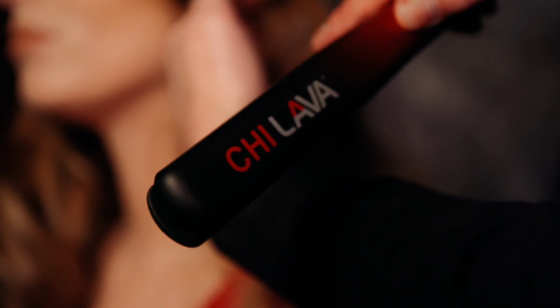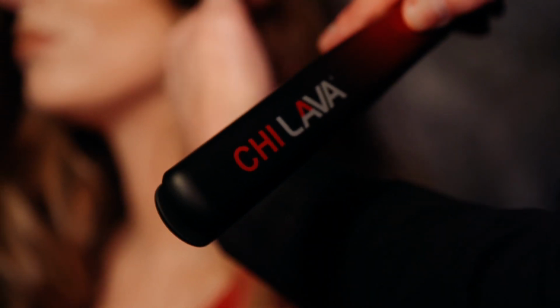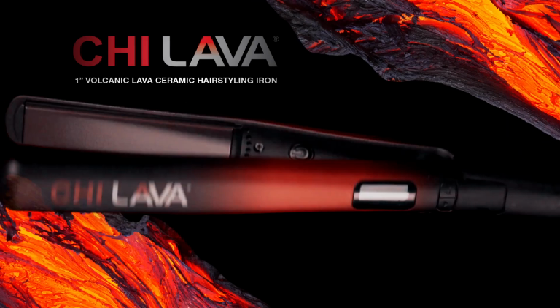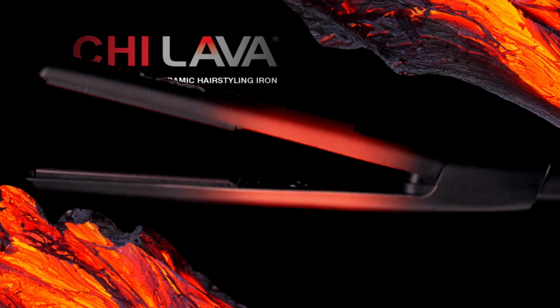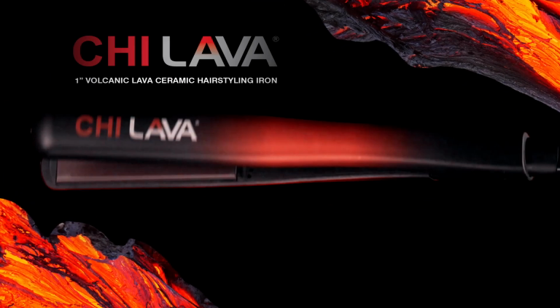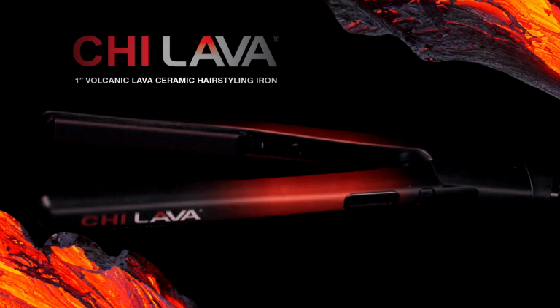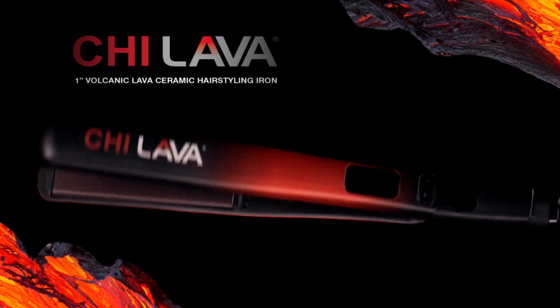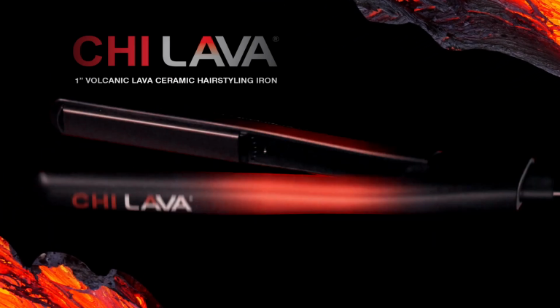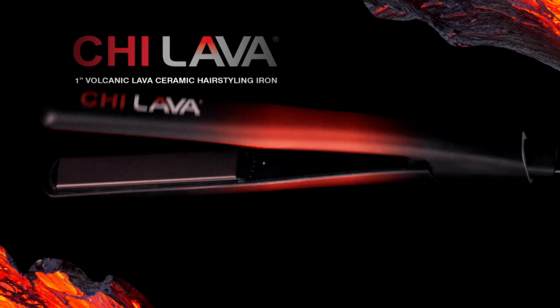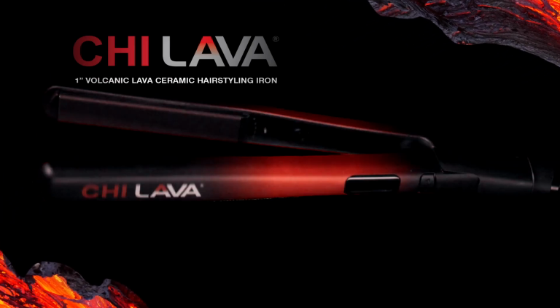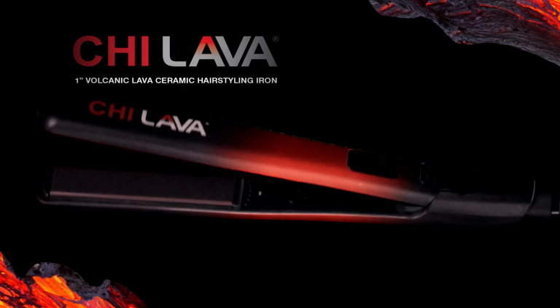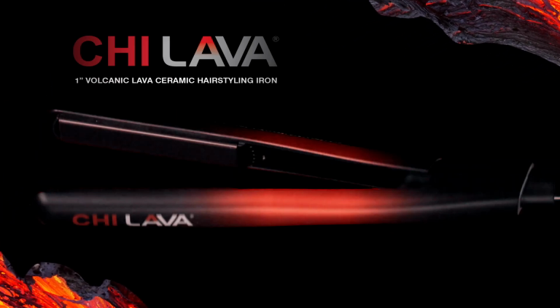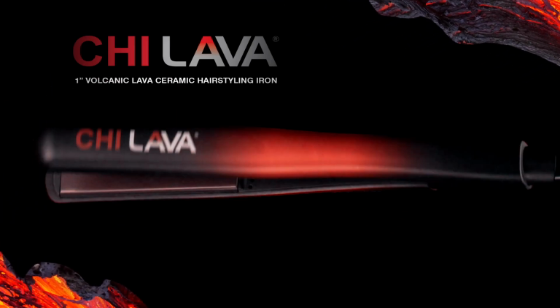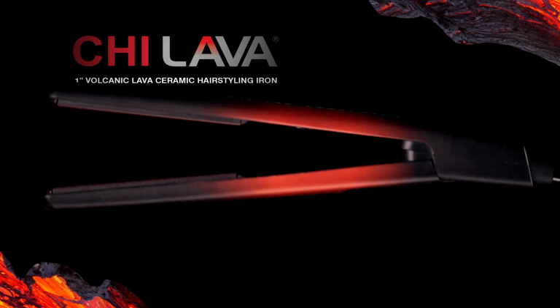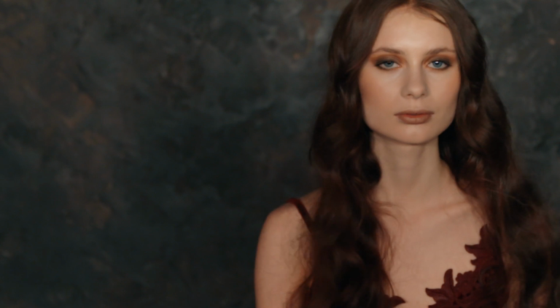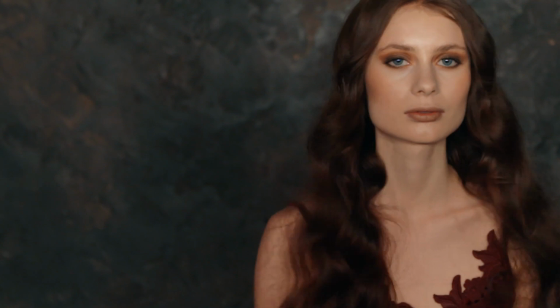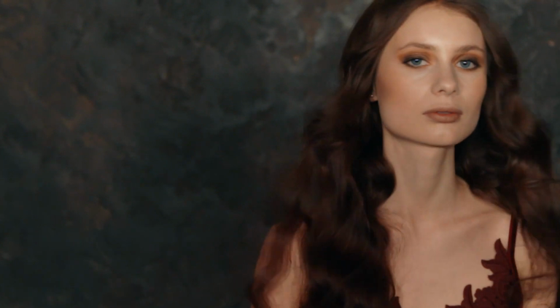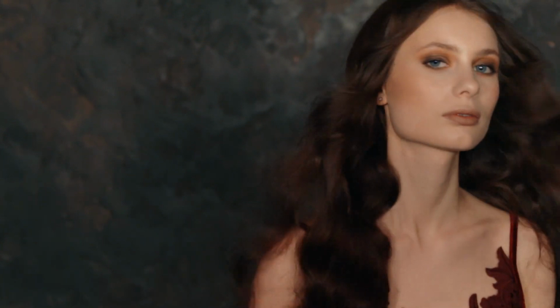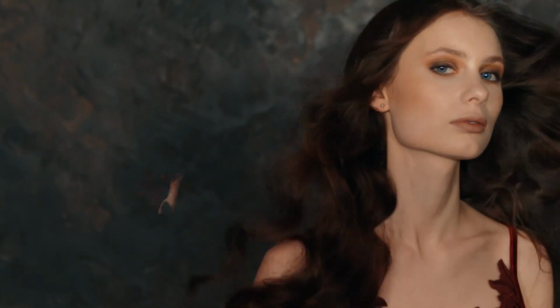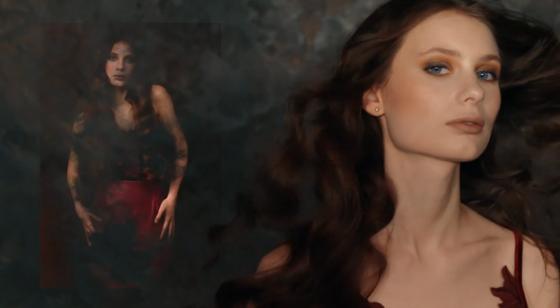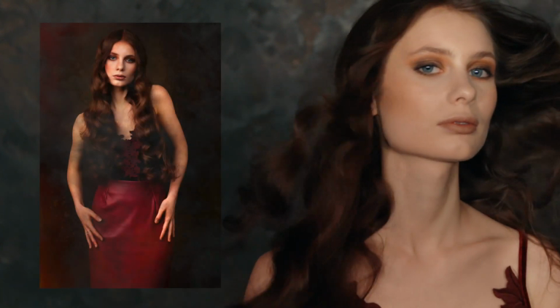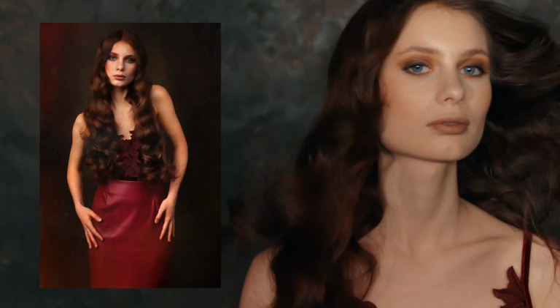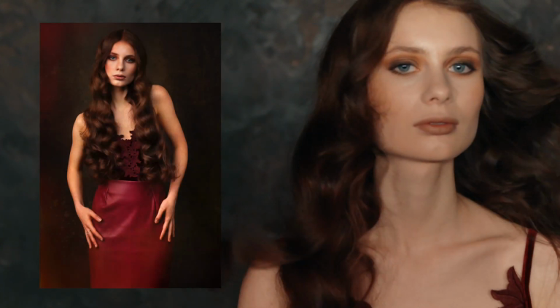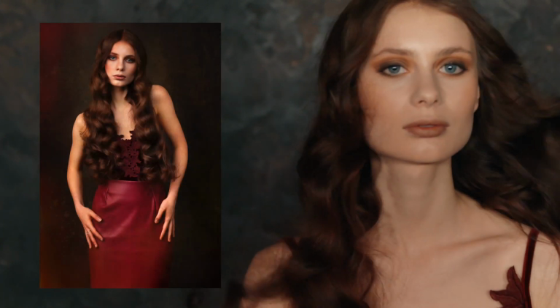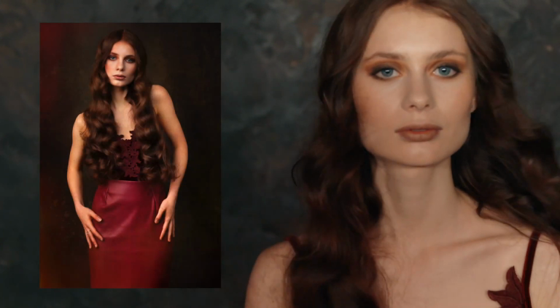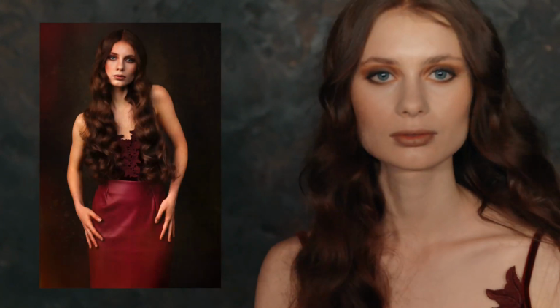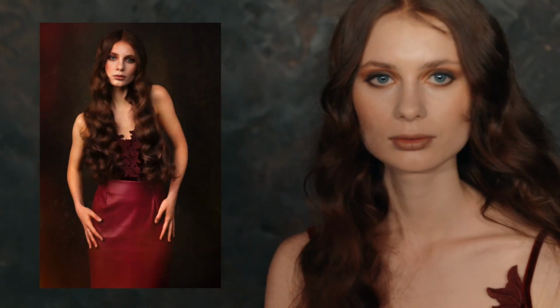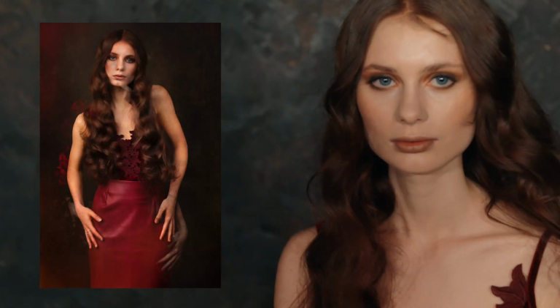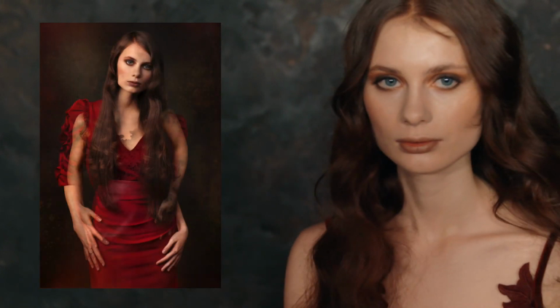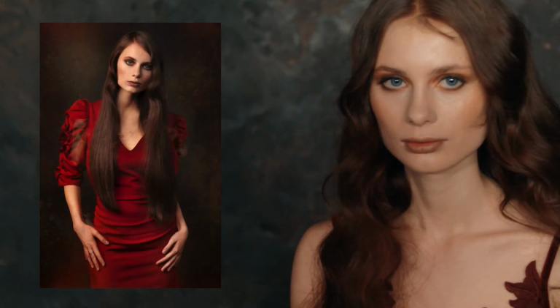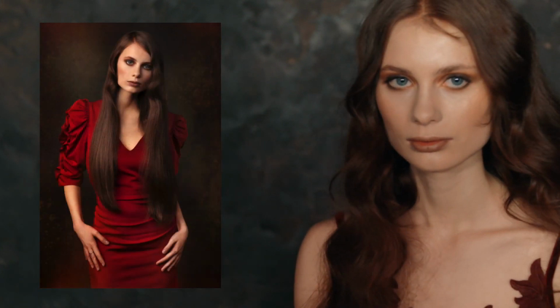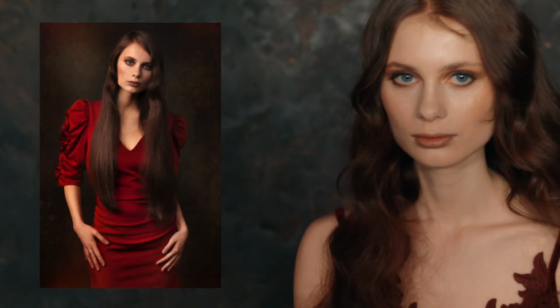Chi Lava ceramic hair styling iron — smooth, healthy, shiny results for every style.